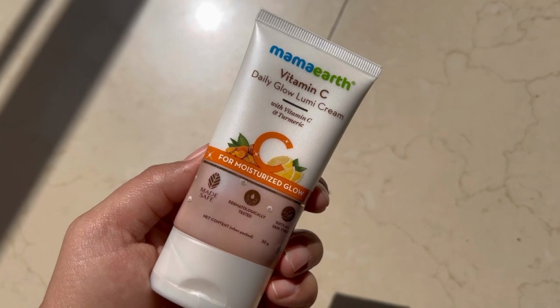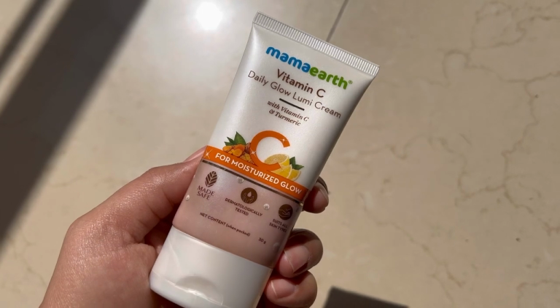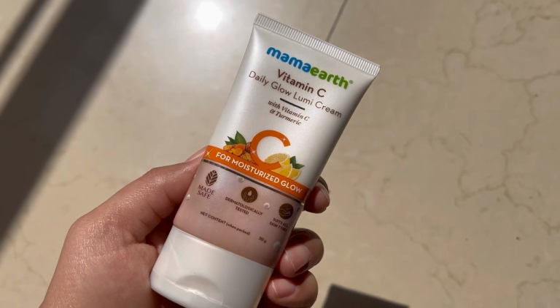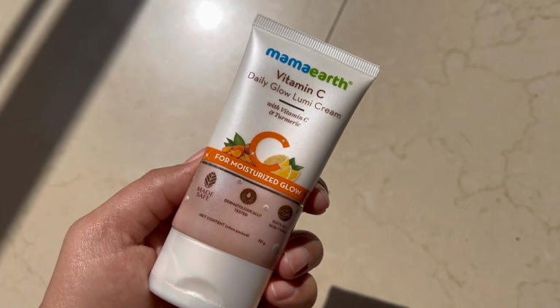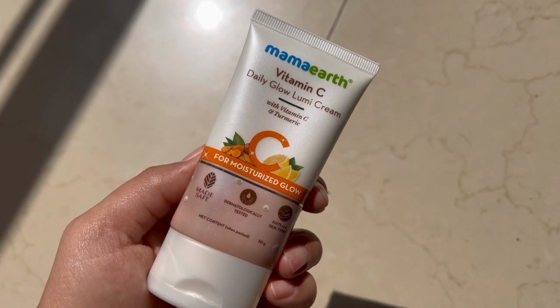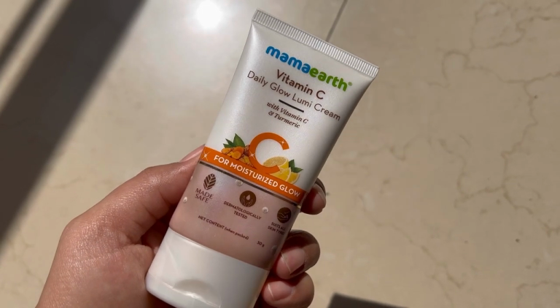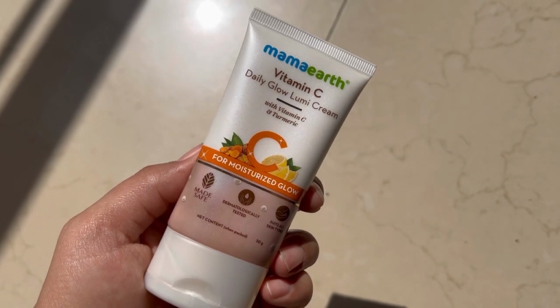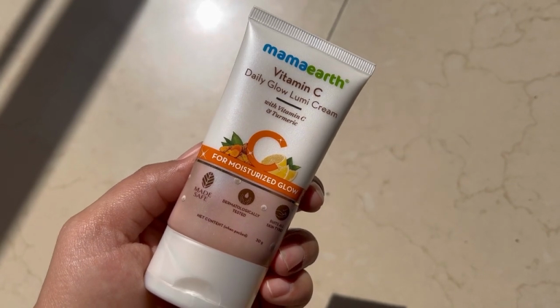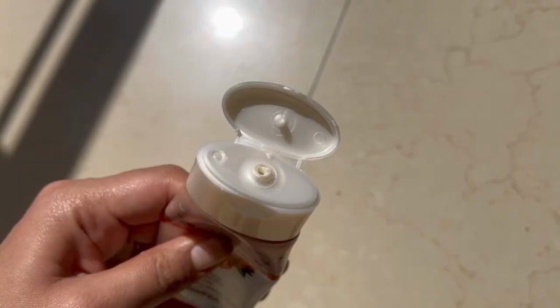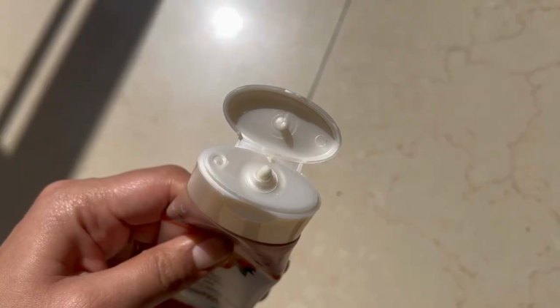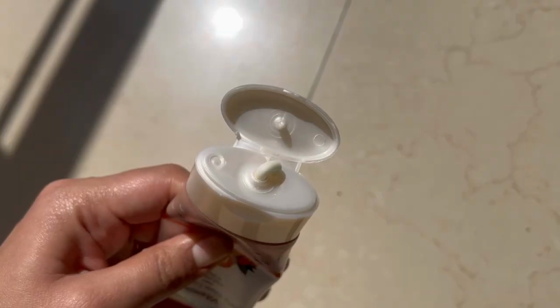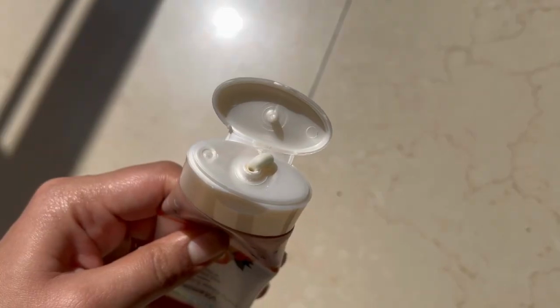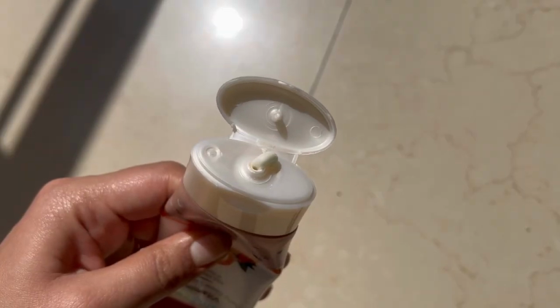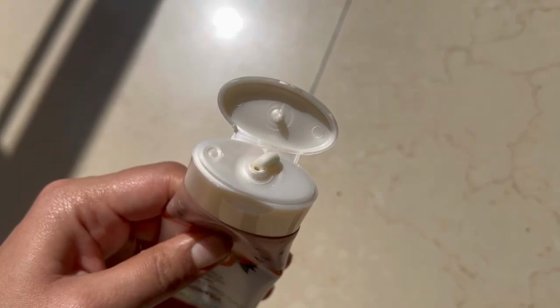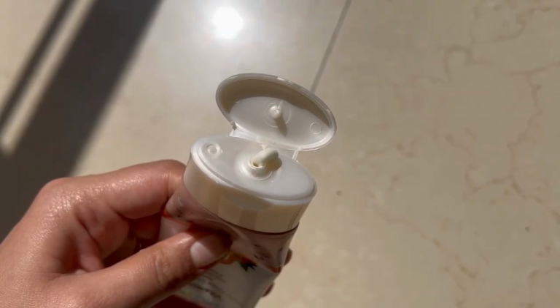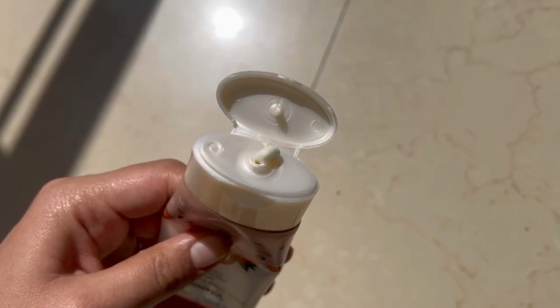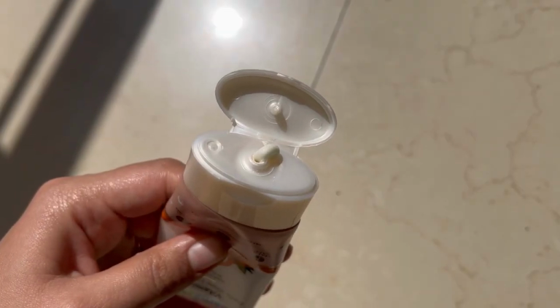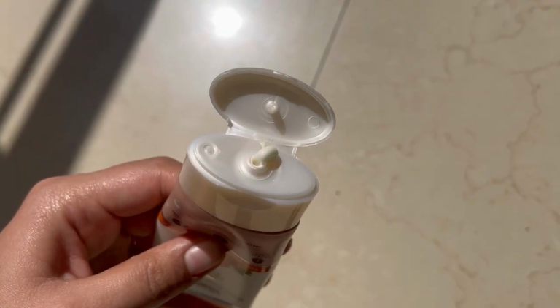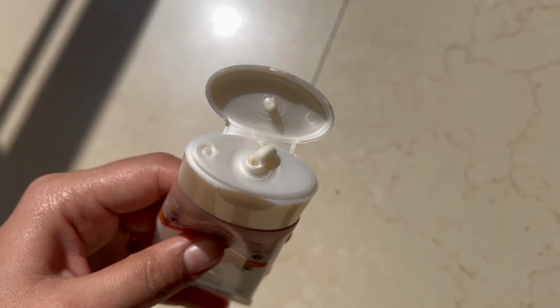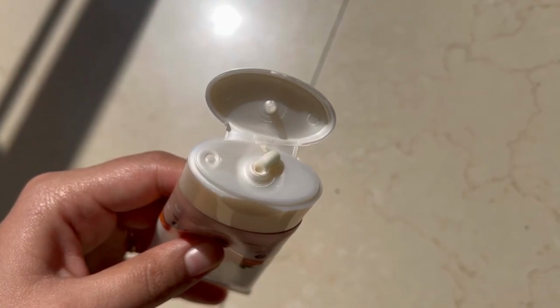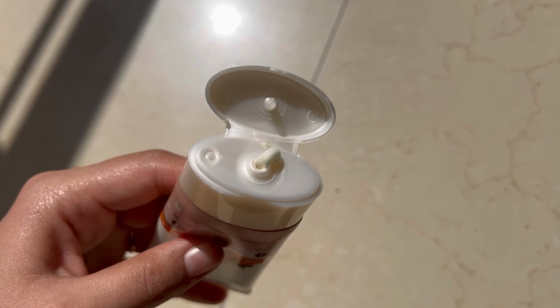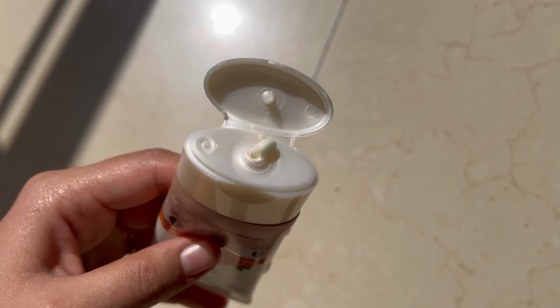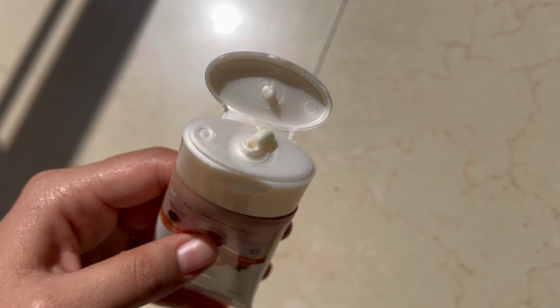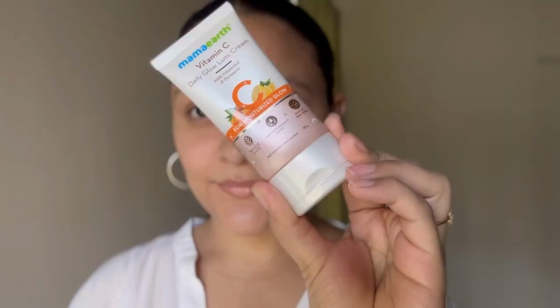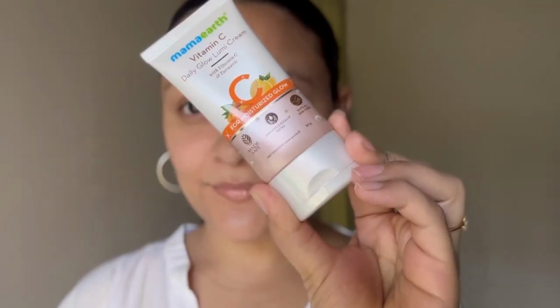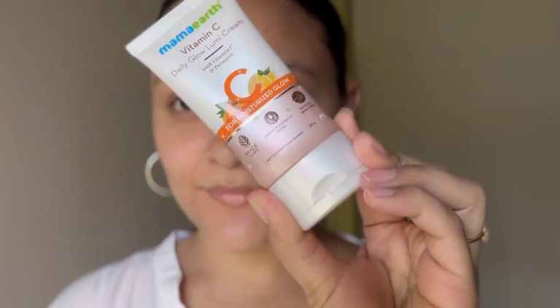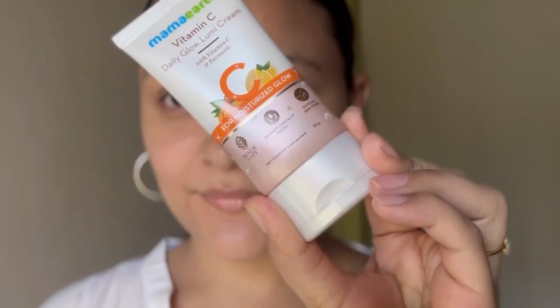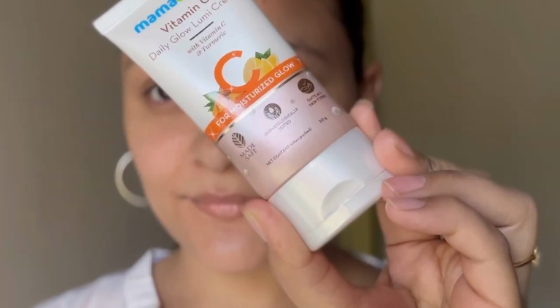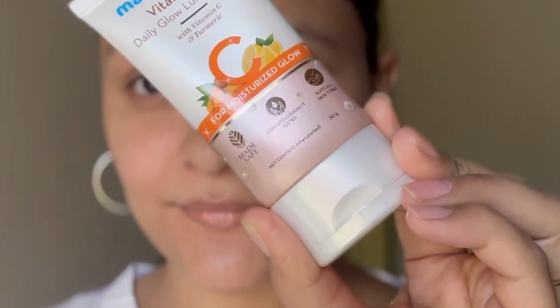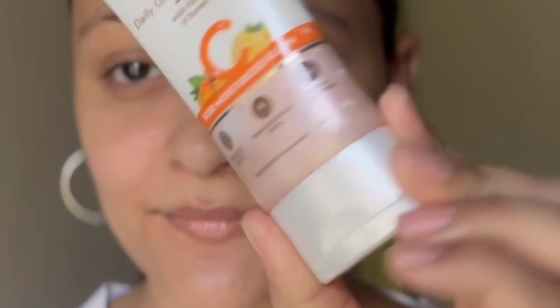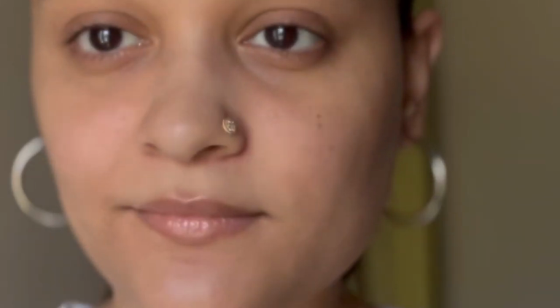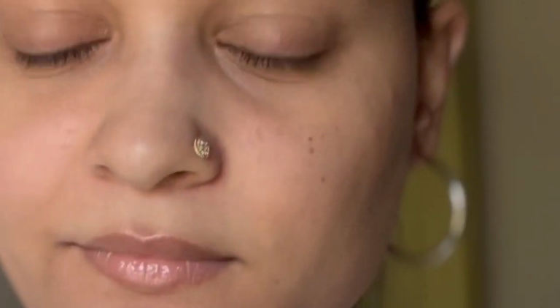These products are made safe, dermatologically tested and suitable for all skin types. They are free from harmful chemicals and all natural.